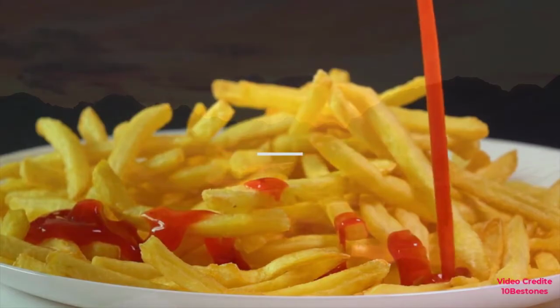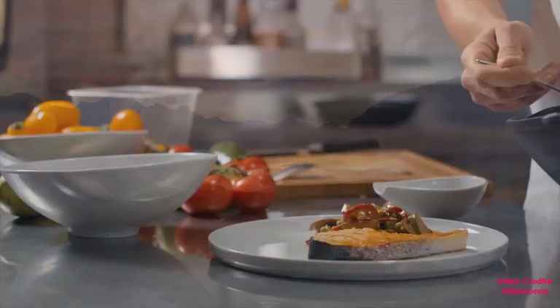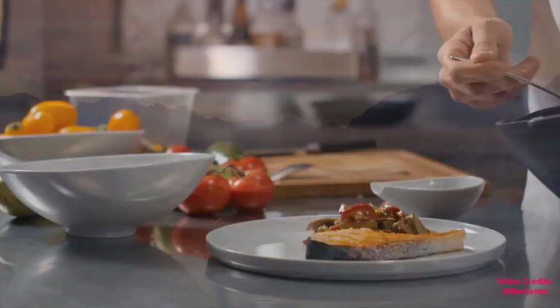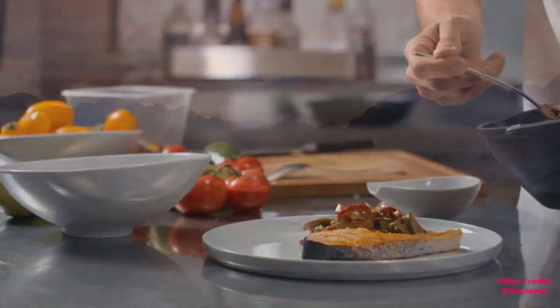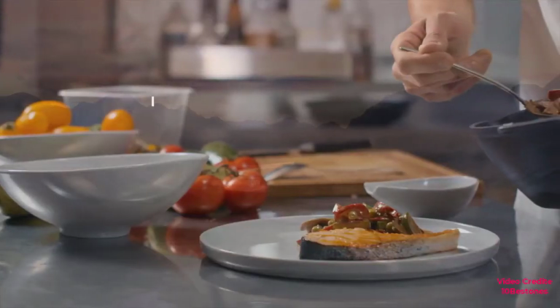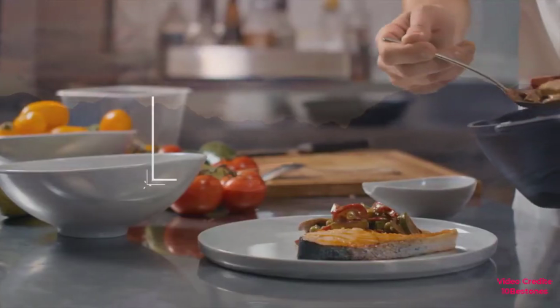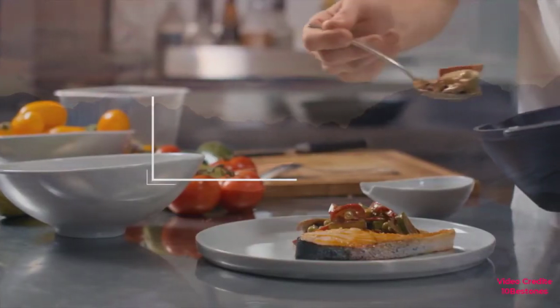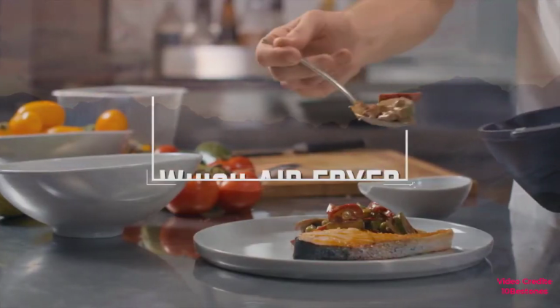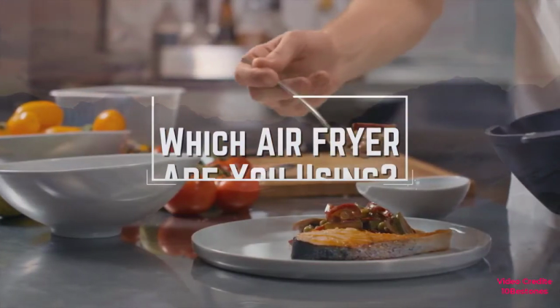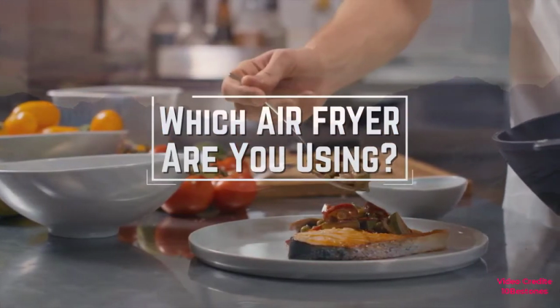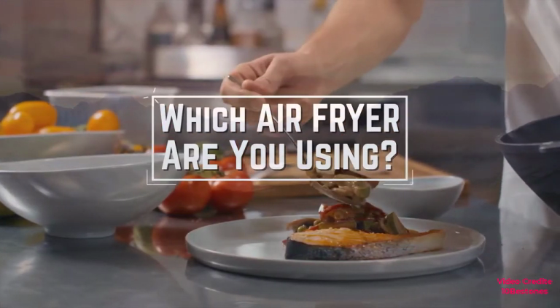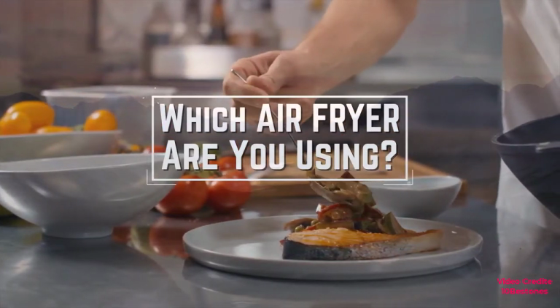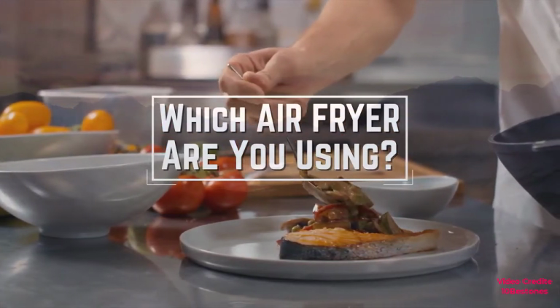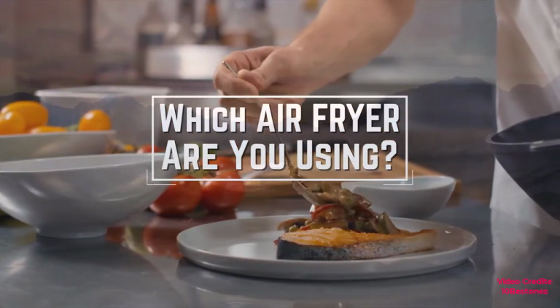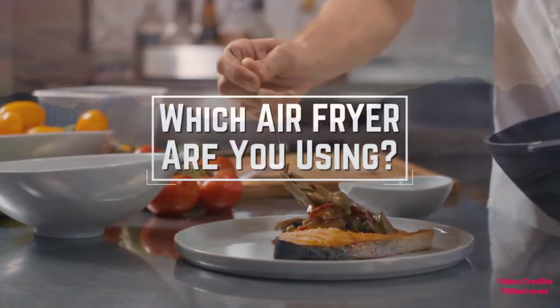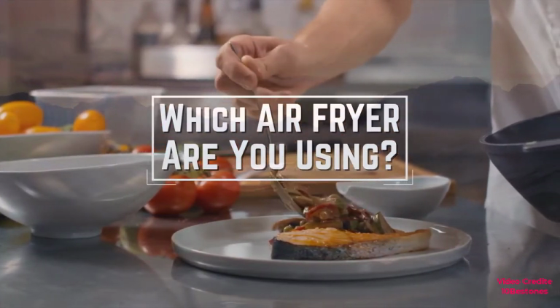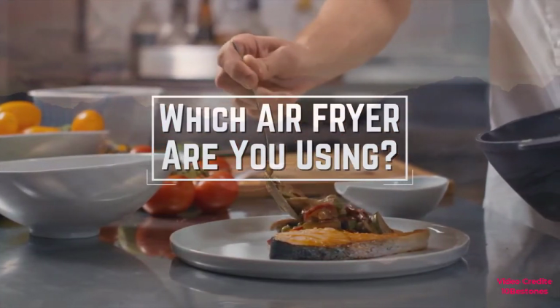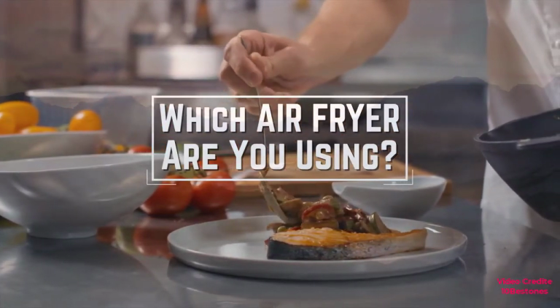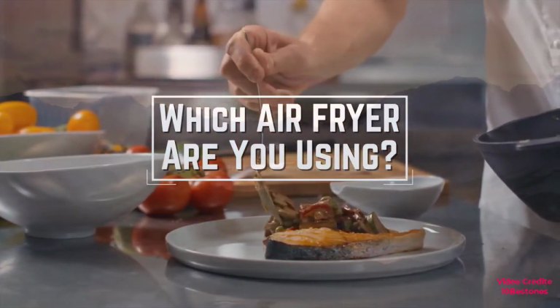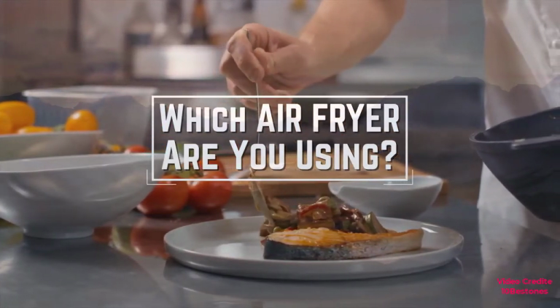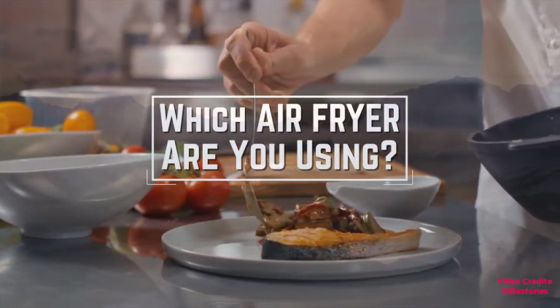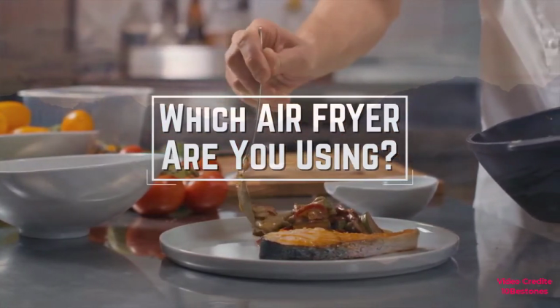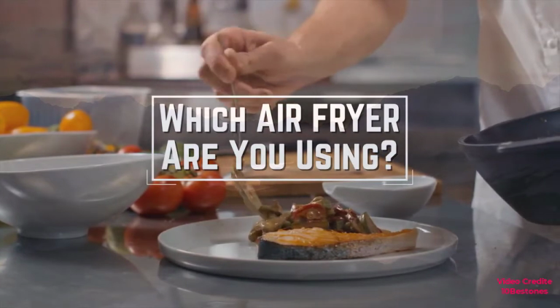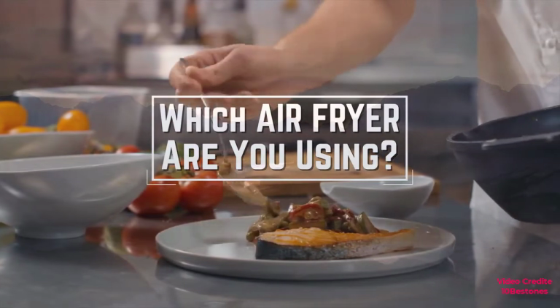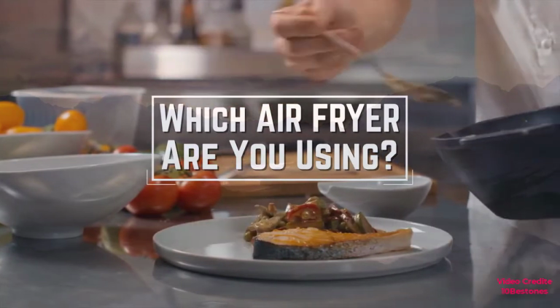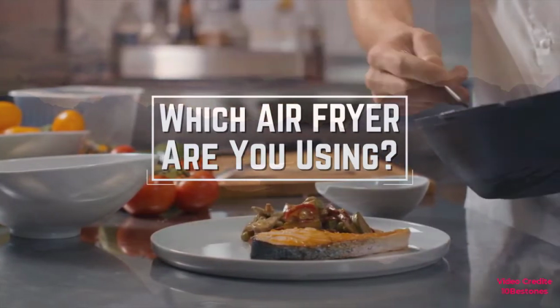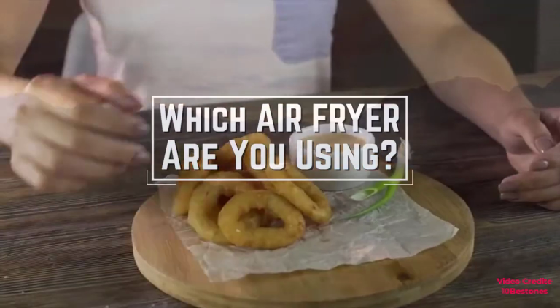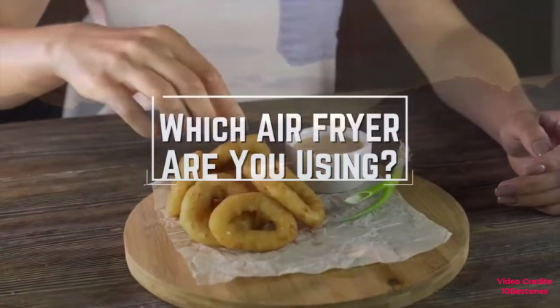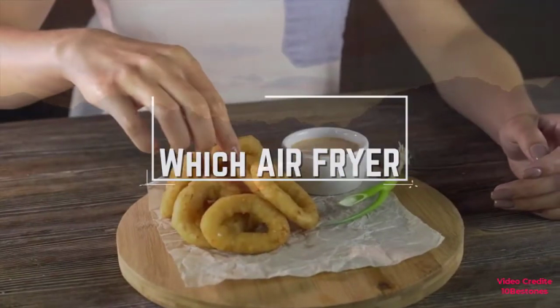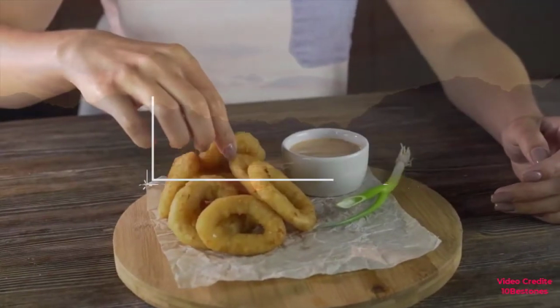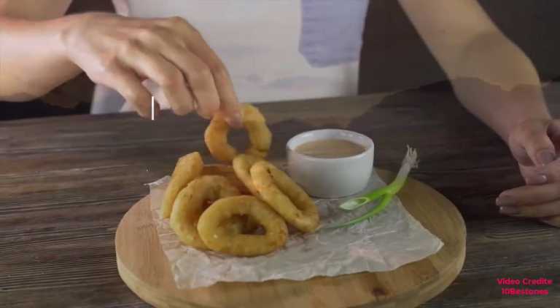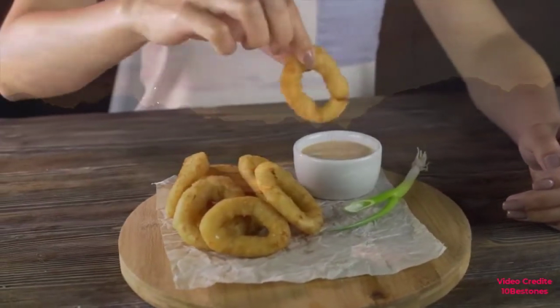Before we start, I have a question for you guys. Which air fryer are you using right now and what is your opinion on it? Let me know in the comments.